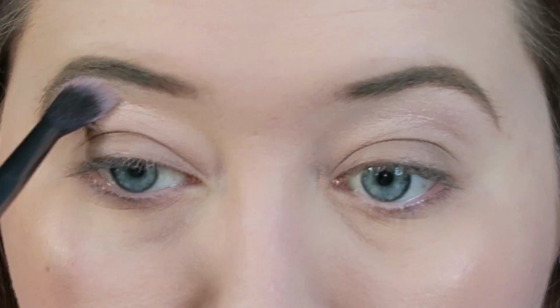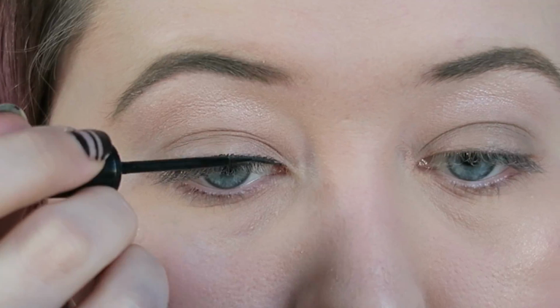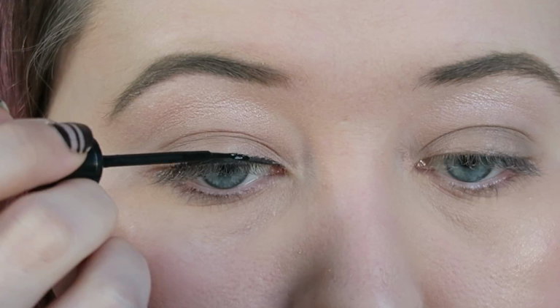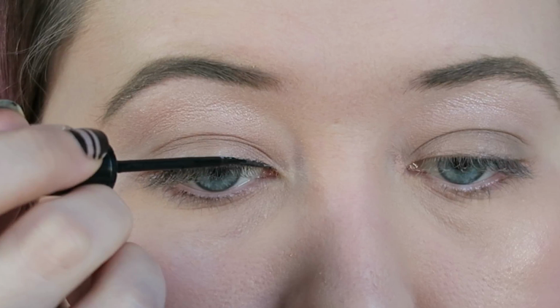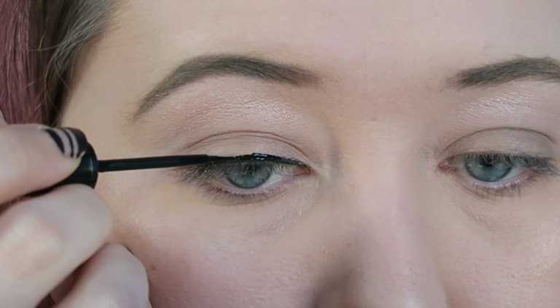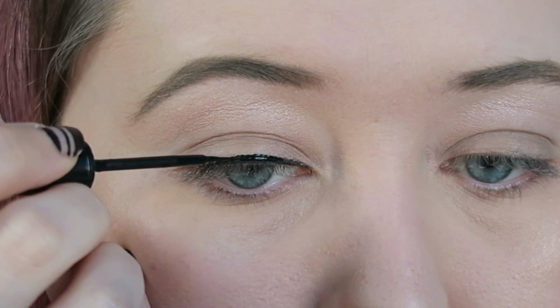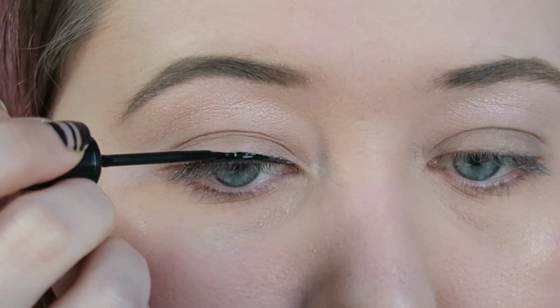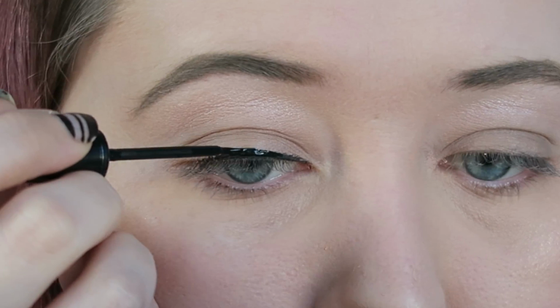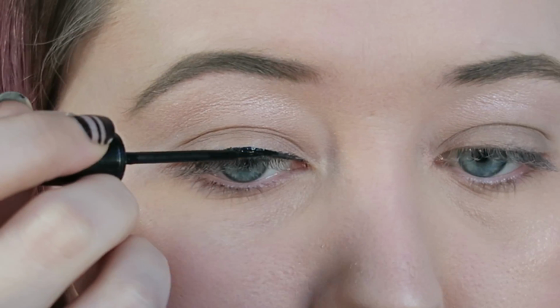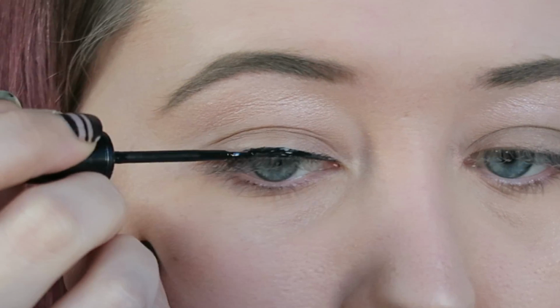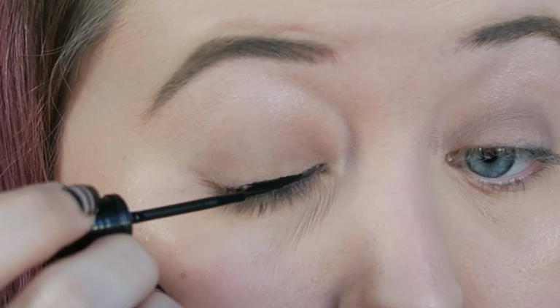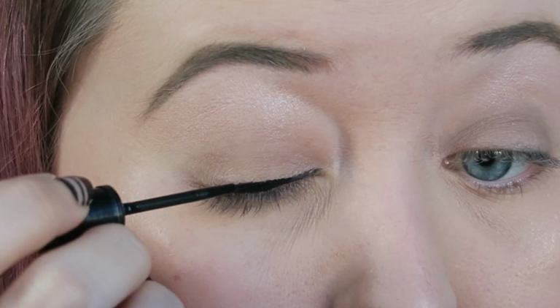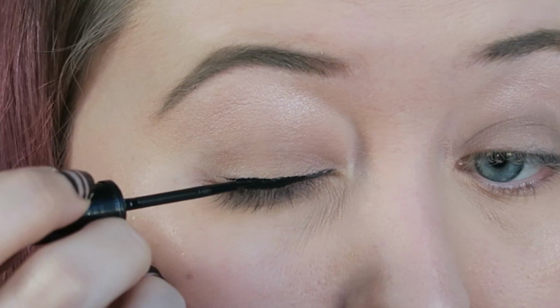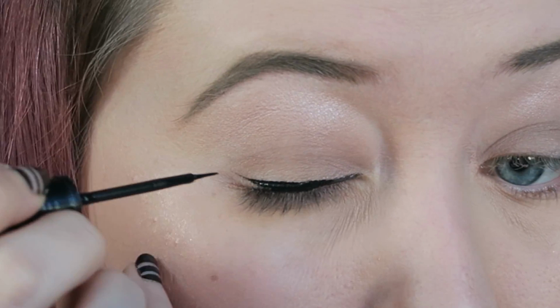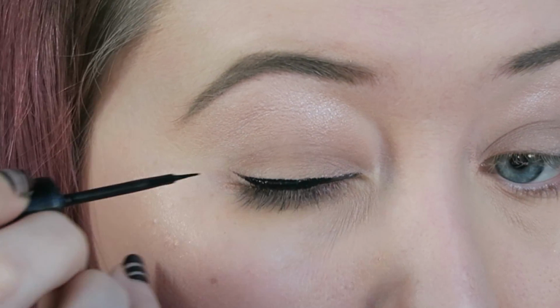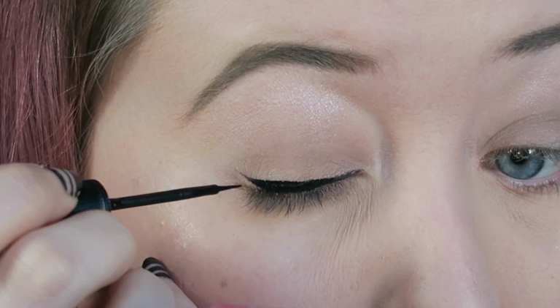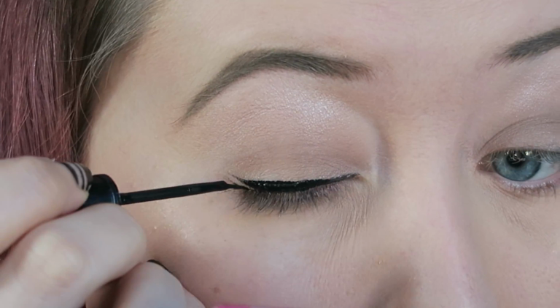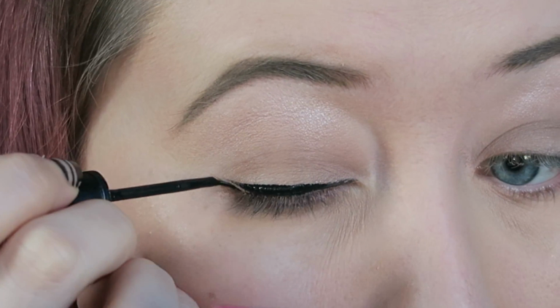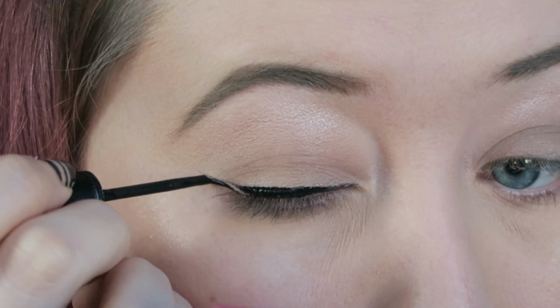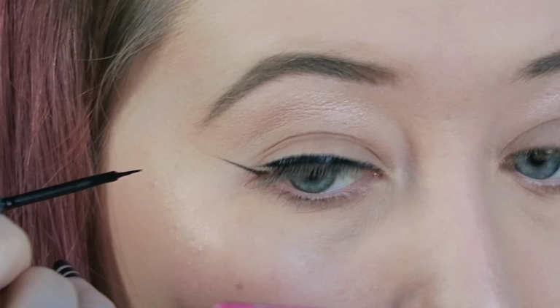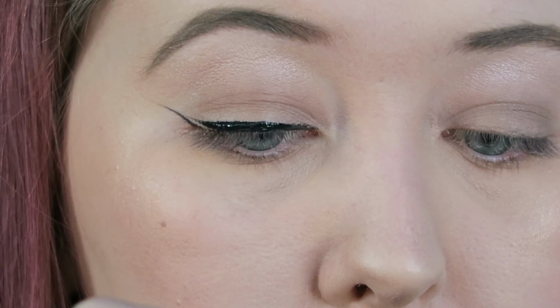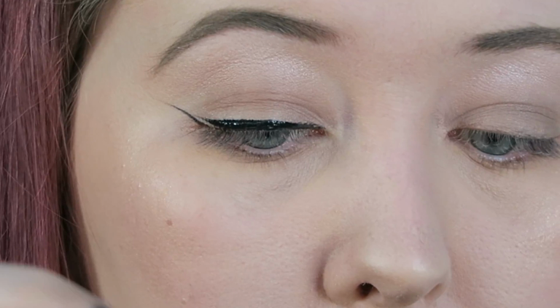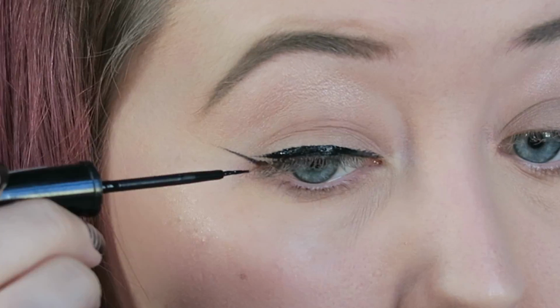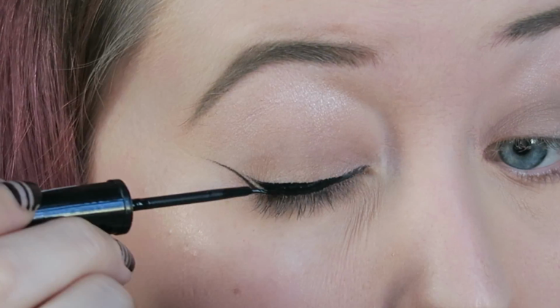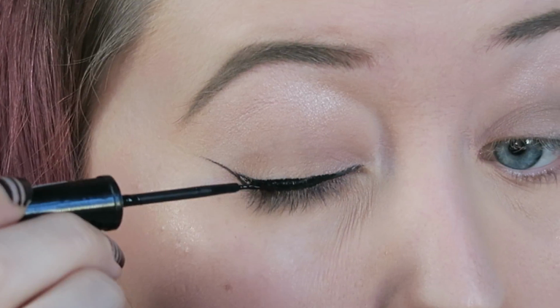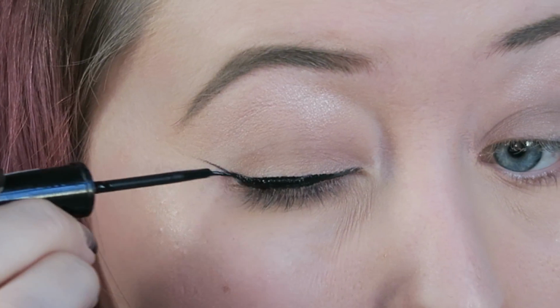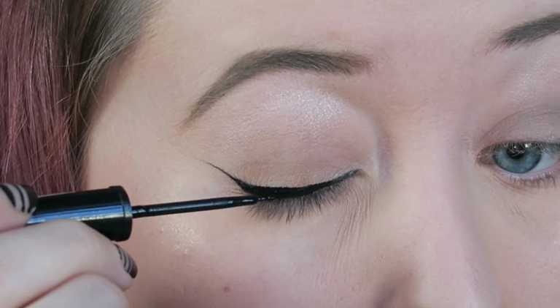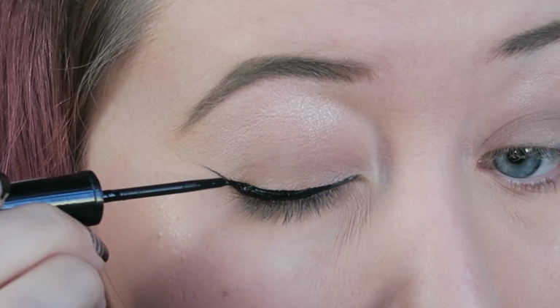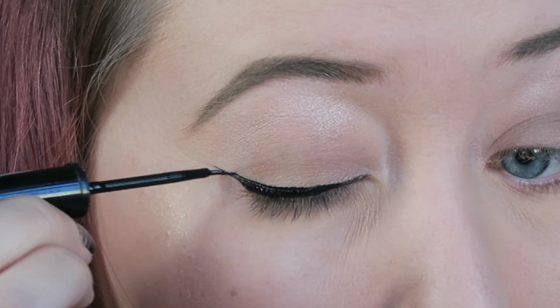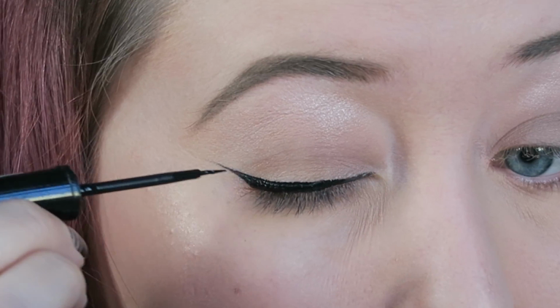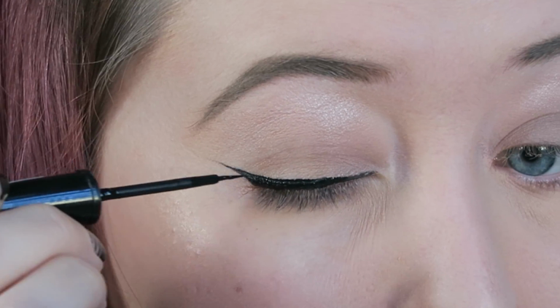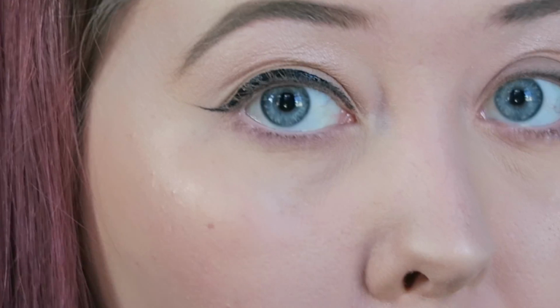Using your favourite liquid liner — I'm using a Rimmel liner here — I'm going to be creating an elongated cat eye.